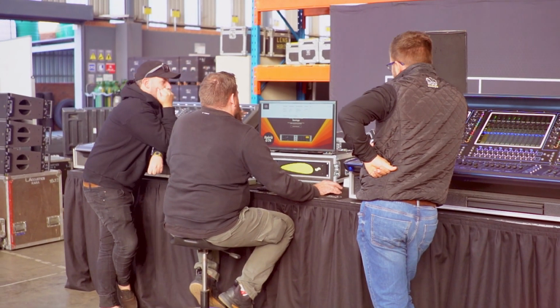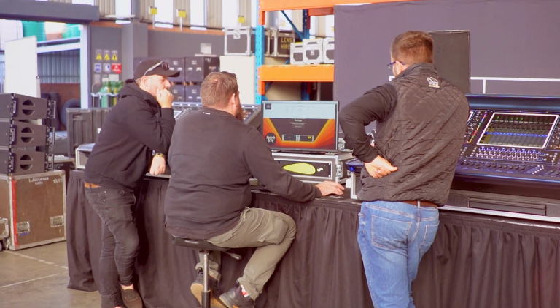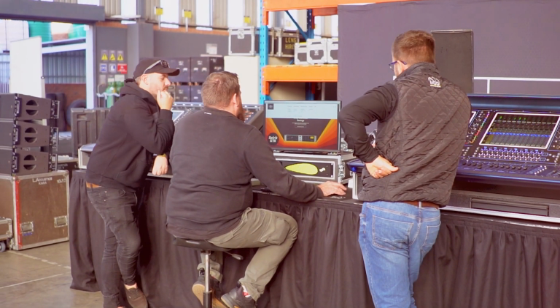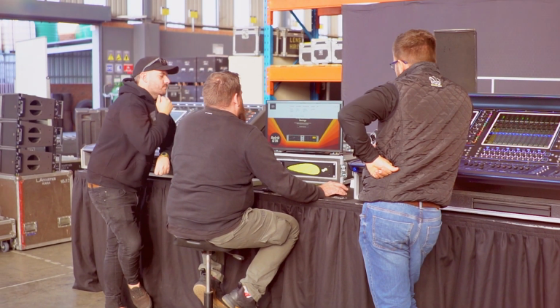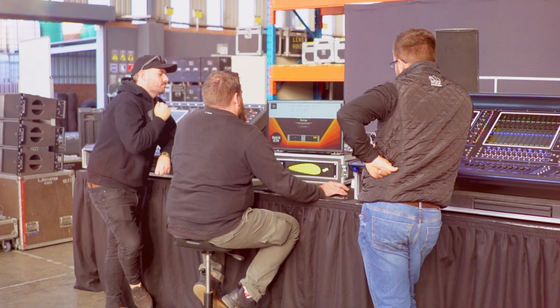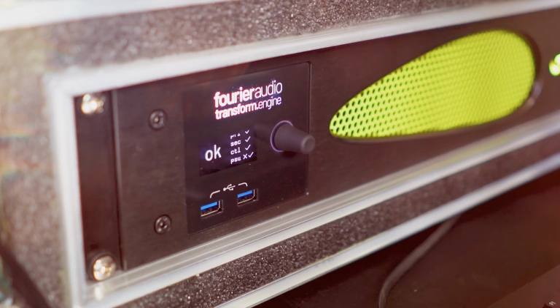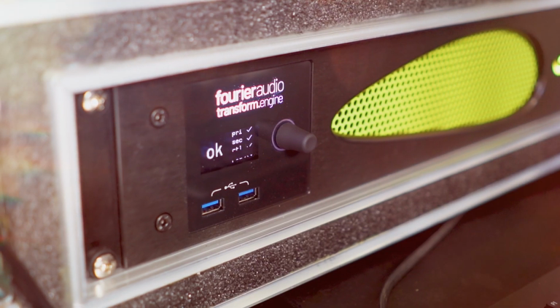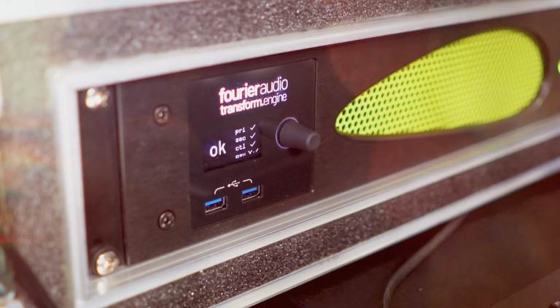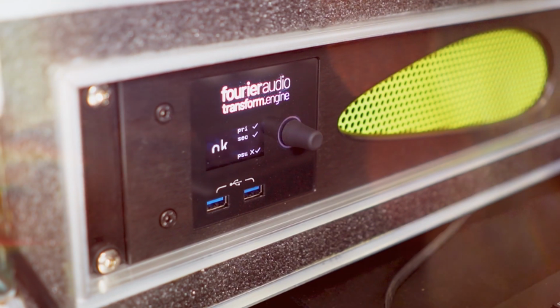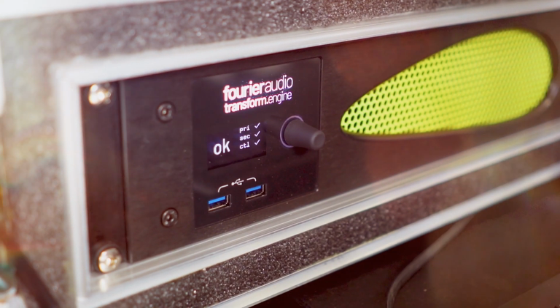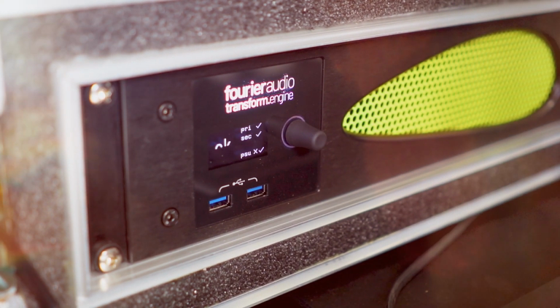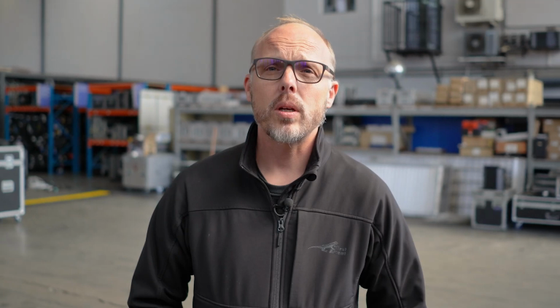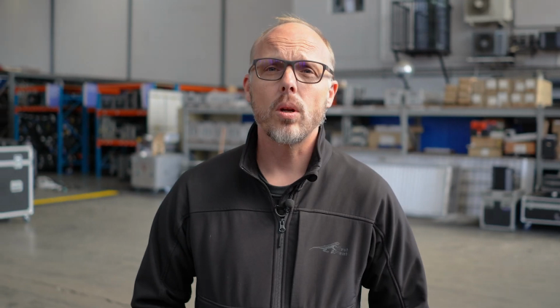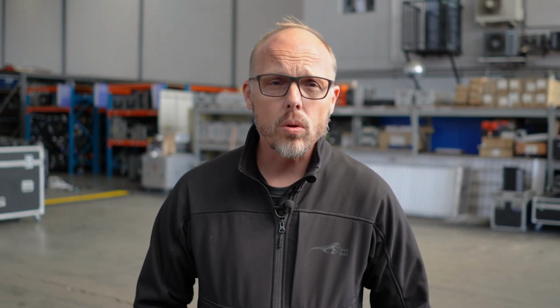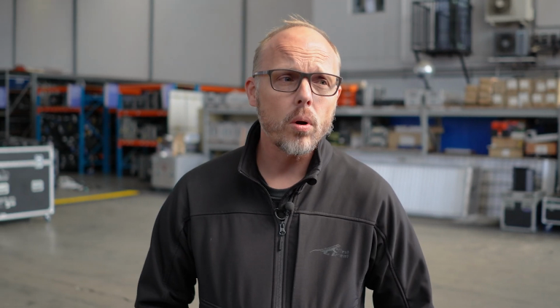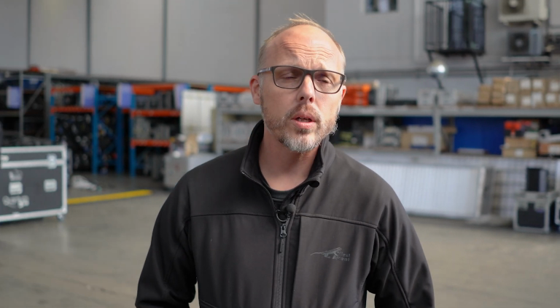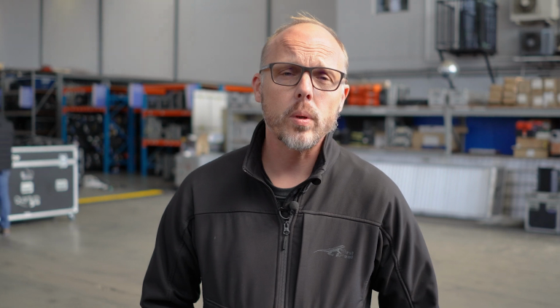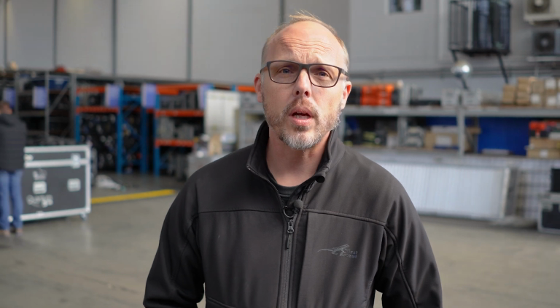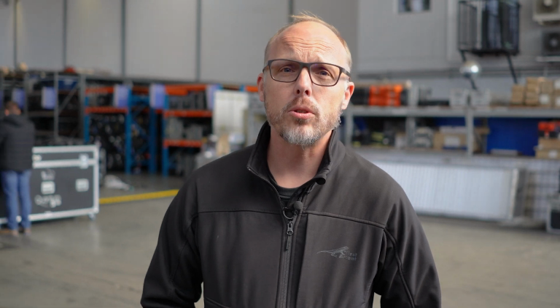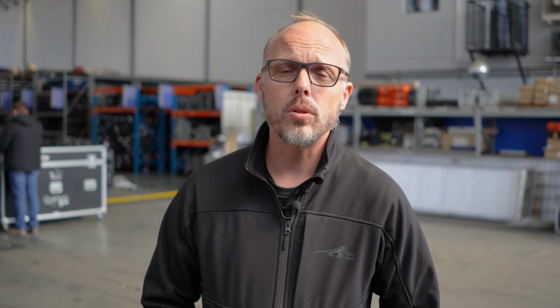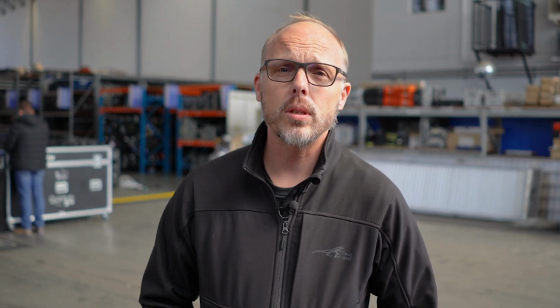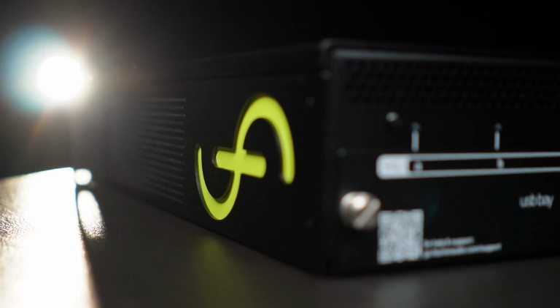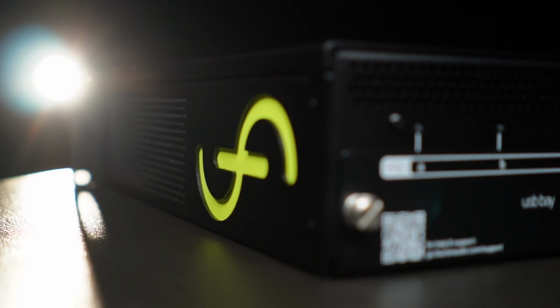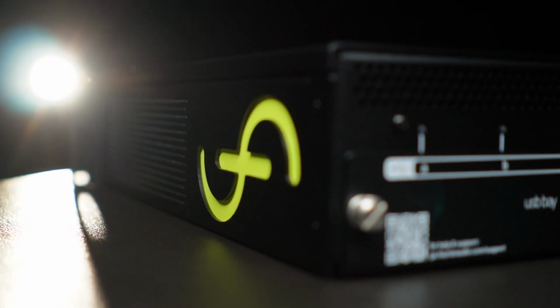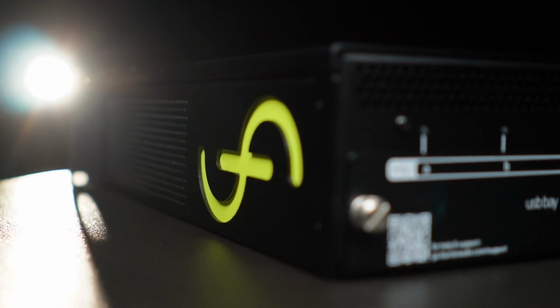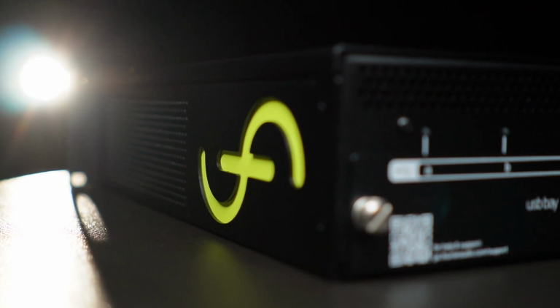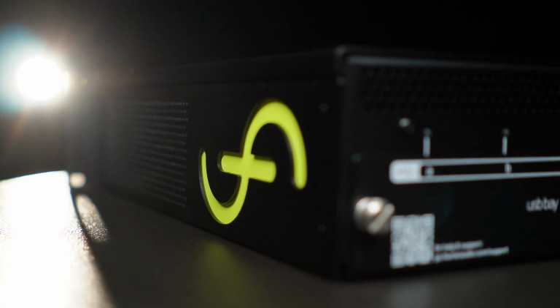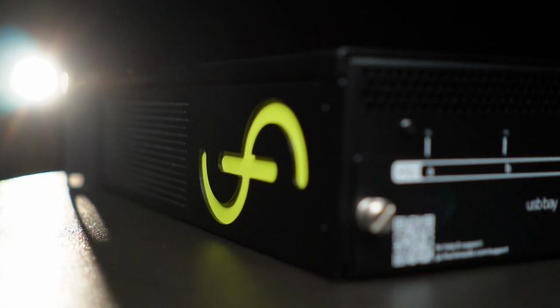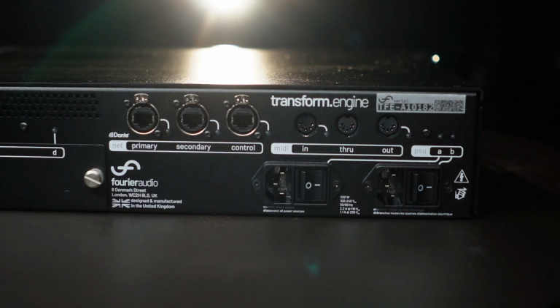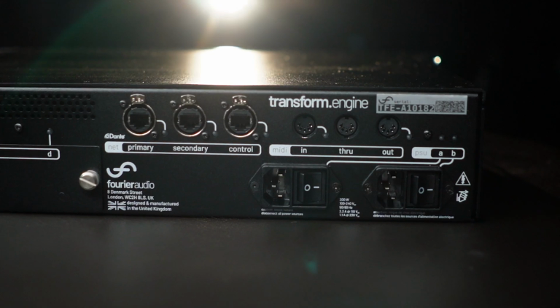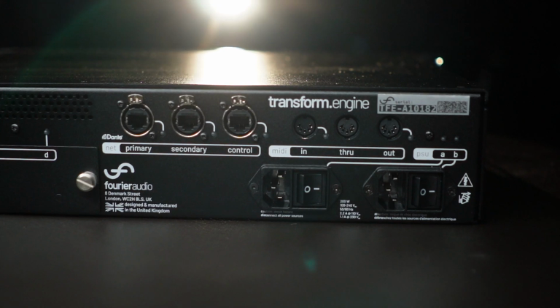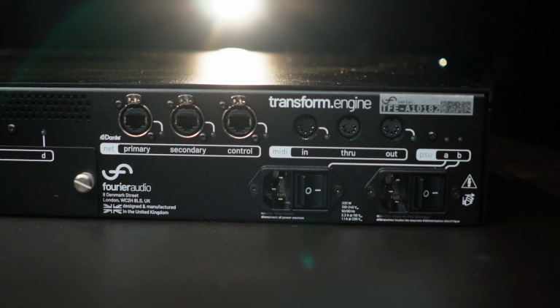Hopefully it will open up doors for rental pricing, and we're going to introduce it to the local markets as well. It's an easy unit to use and easy to set up.